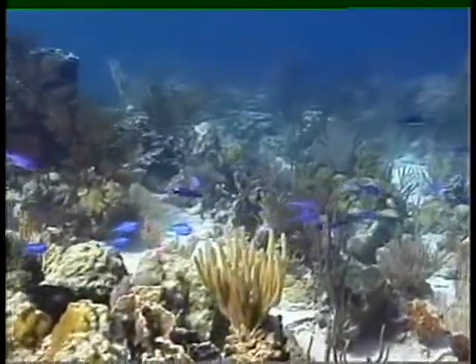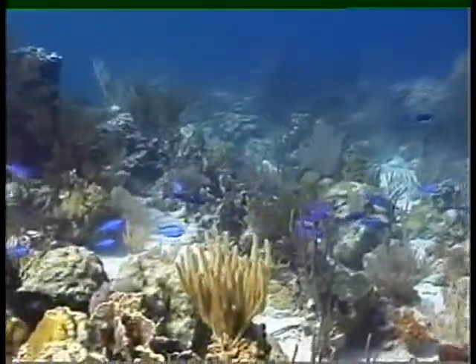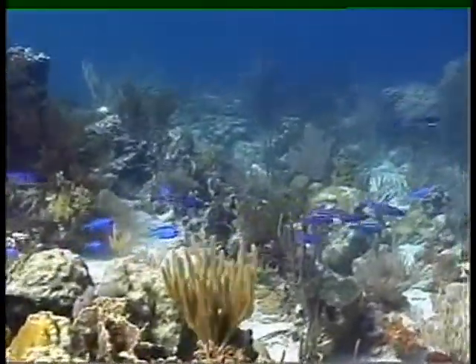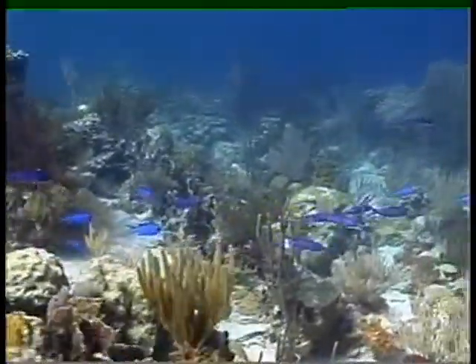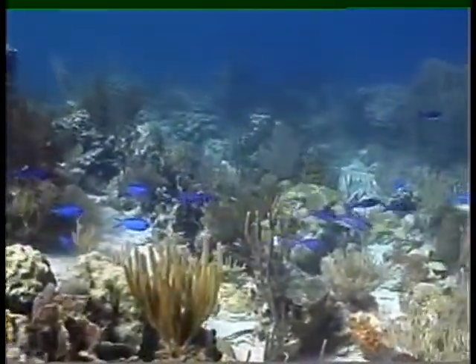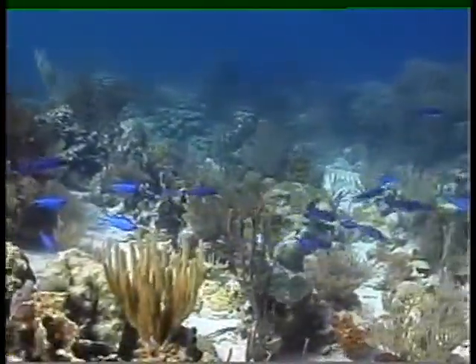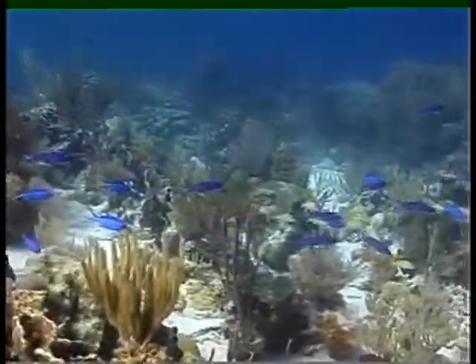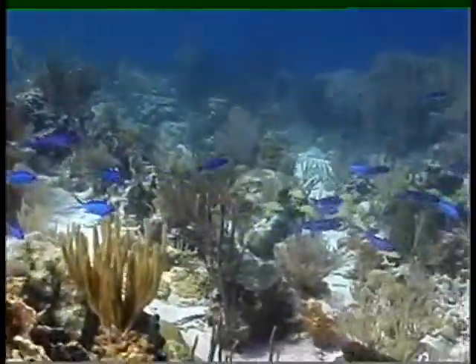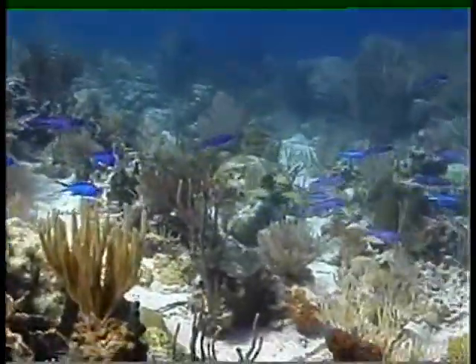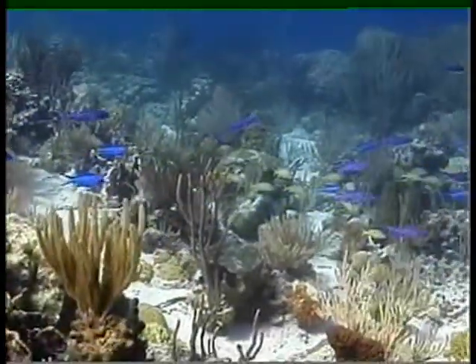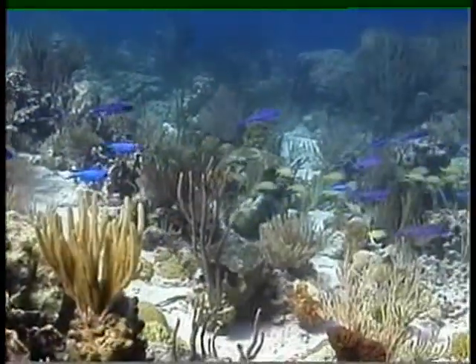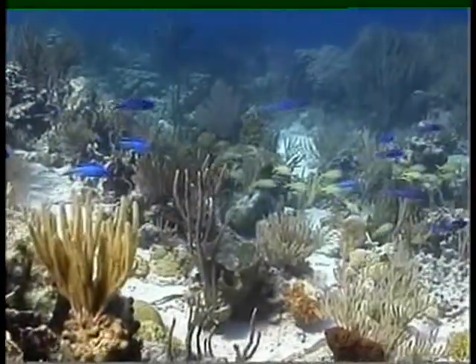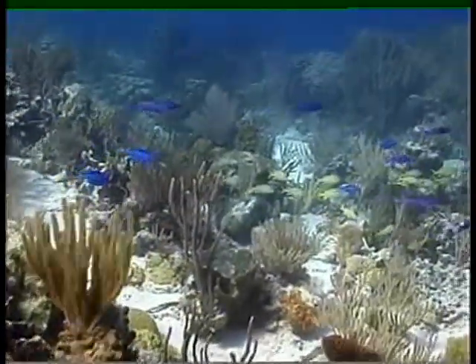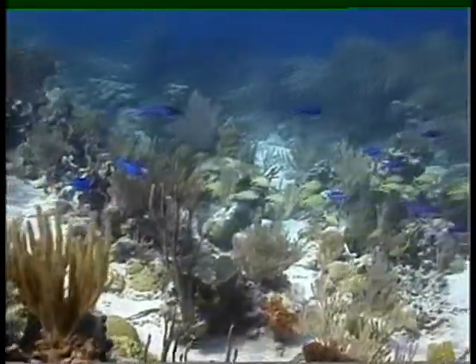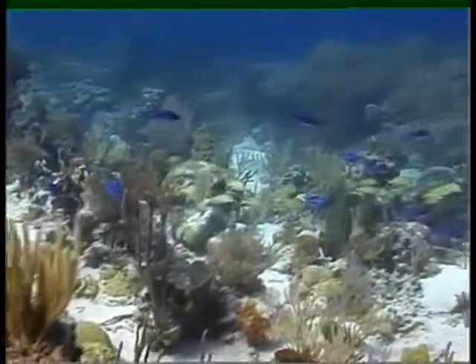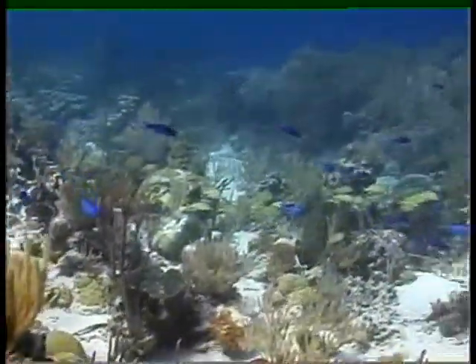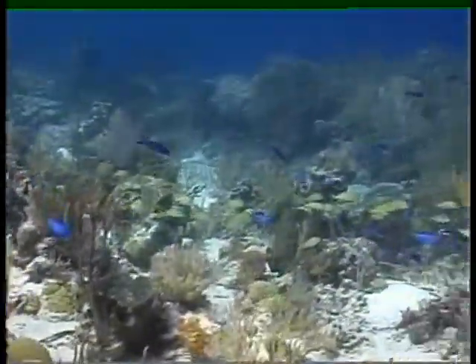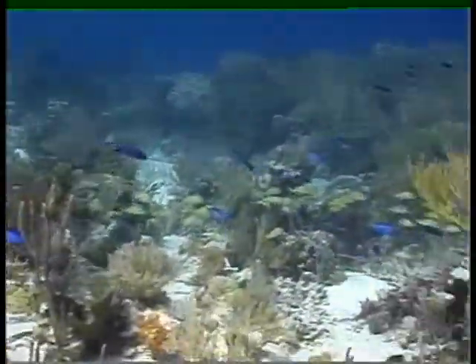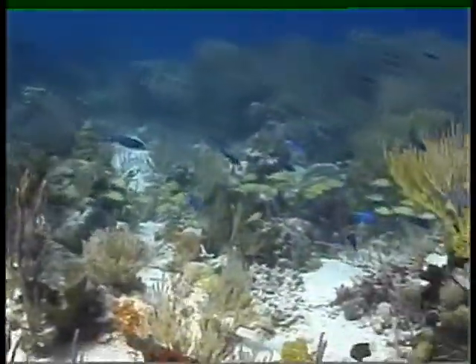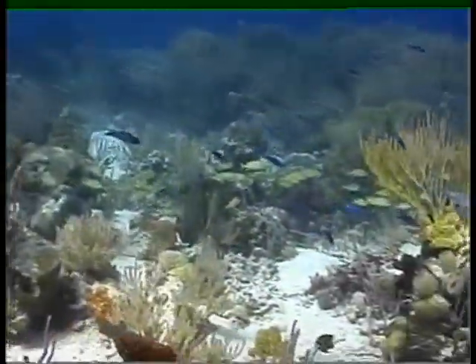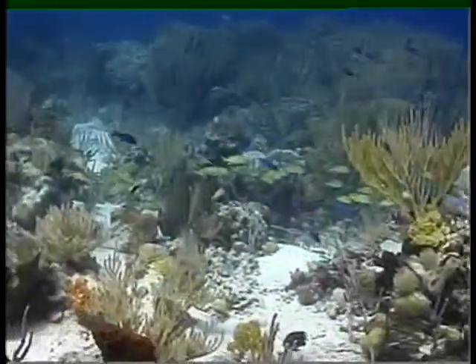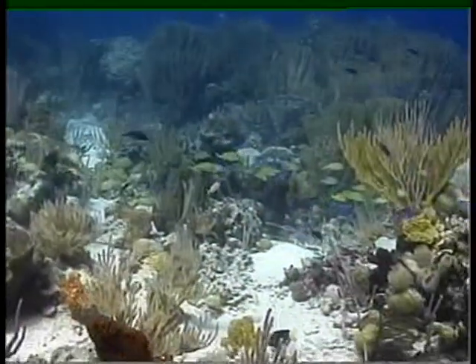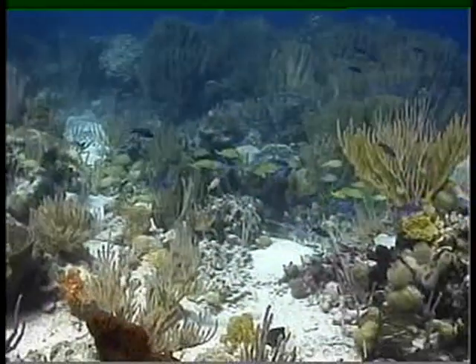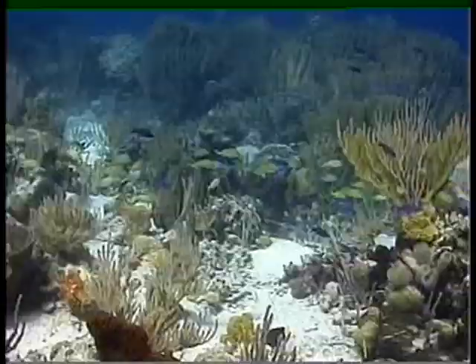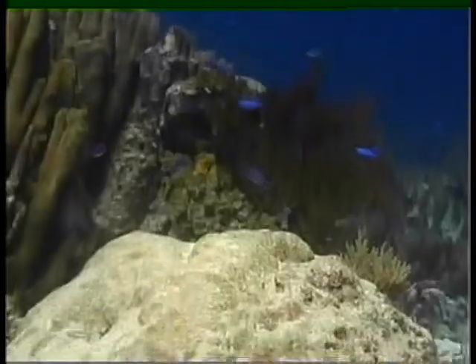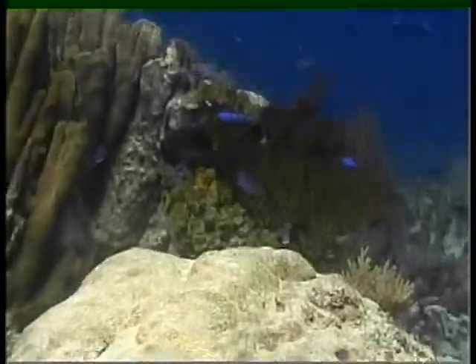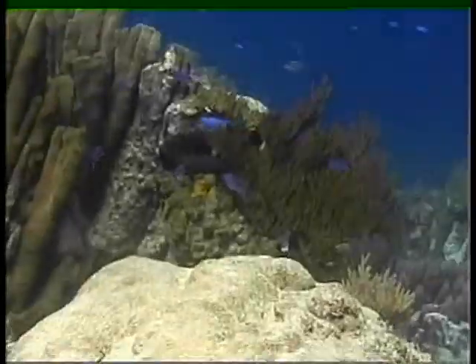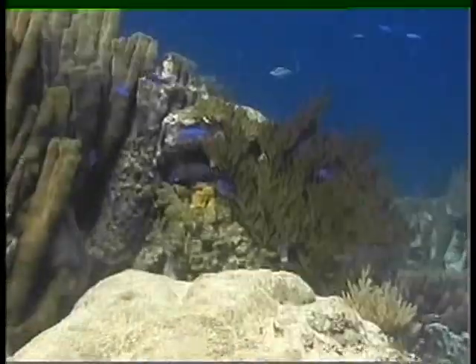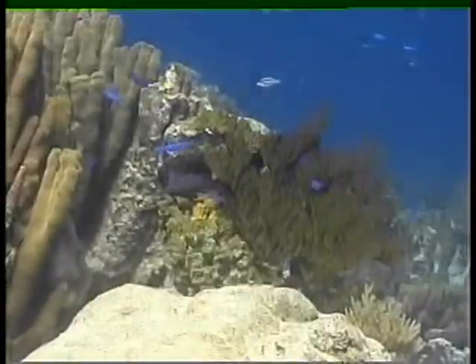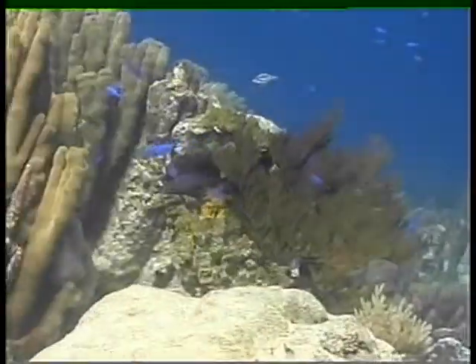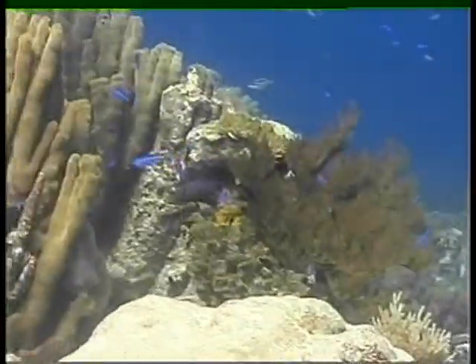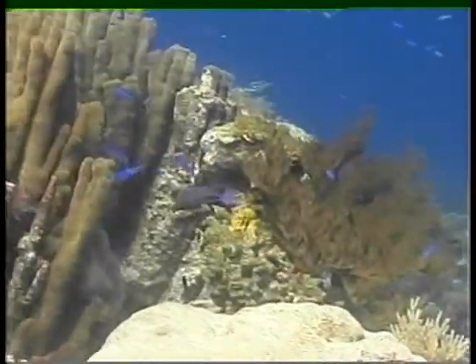These are creole fish mixed in with blue chromies — beautiful blue under the sea.